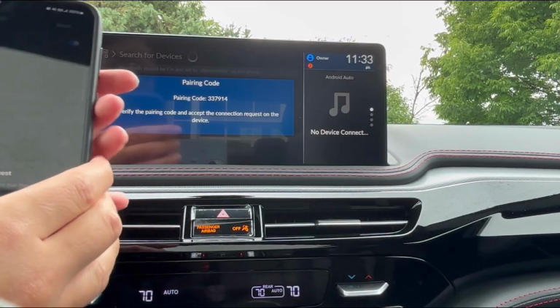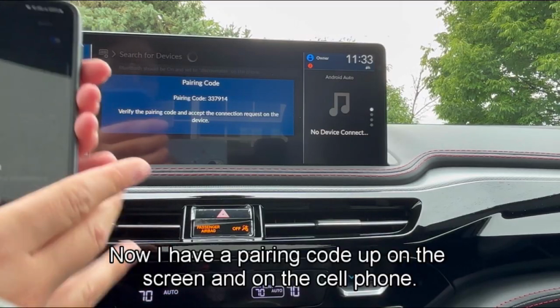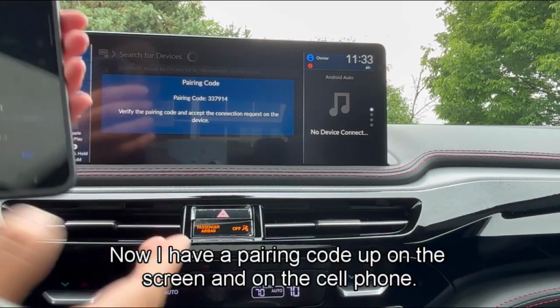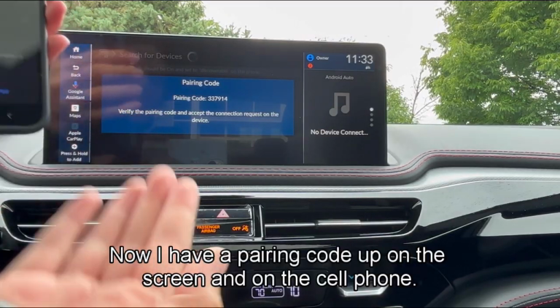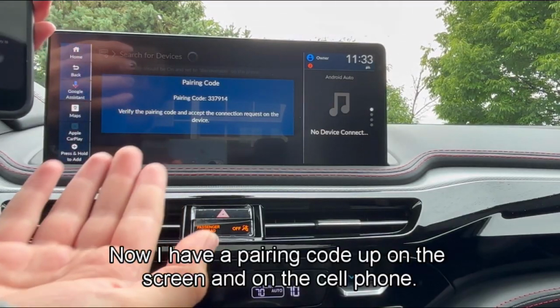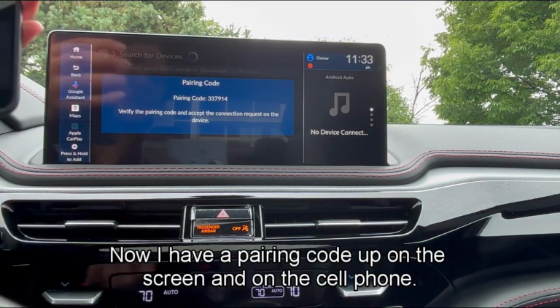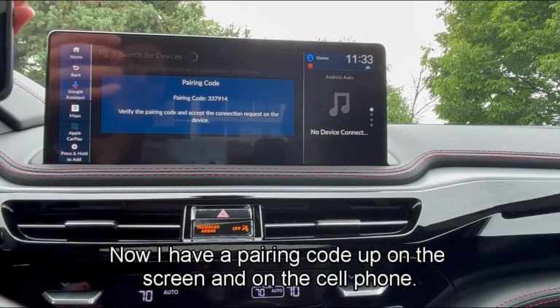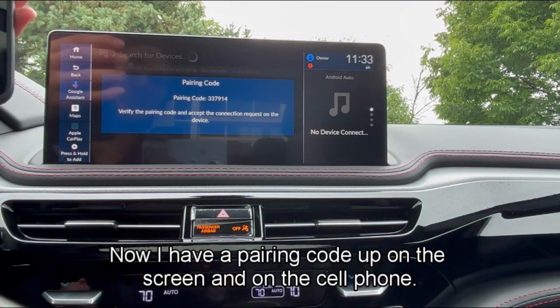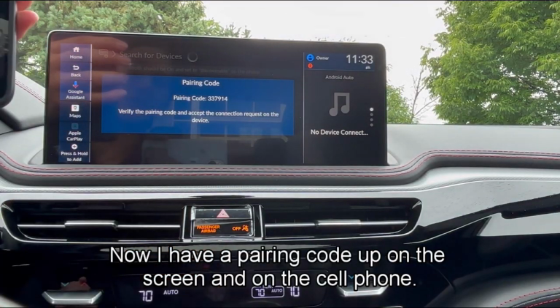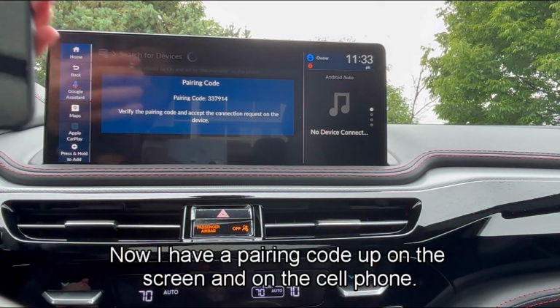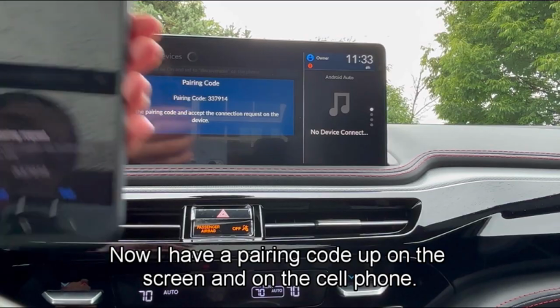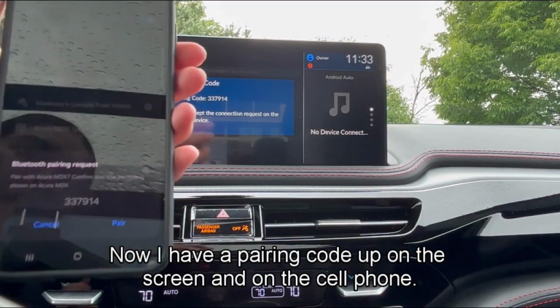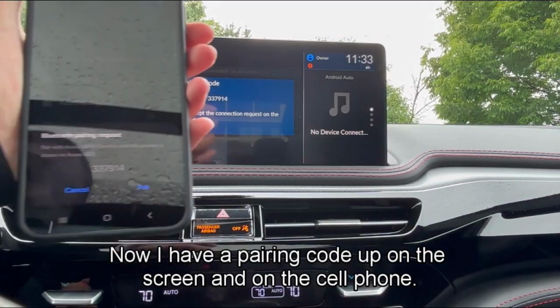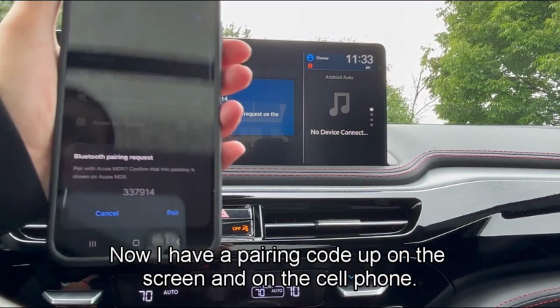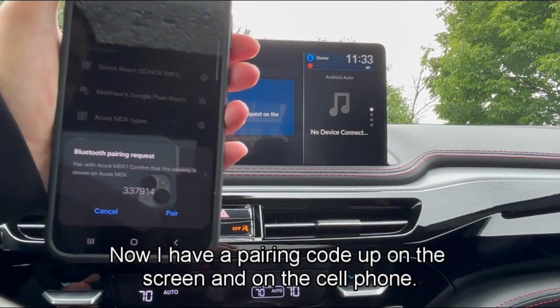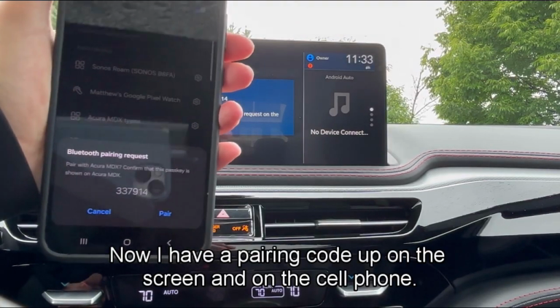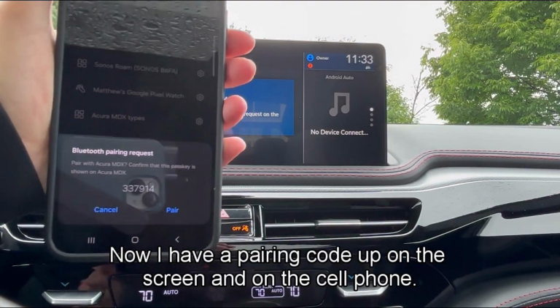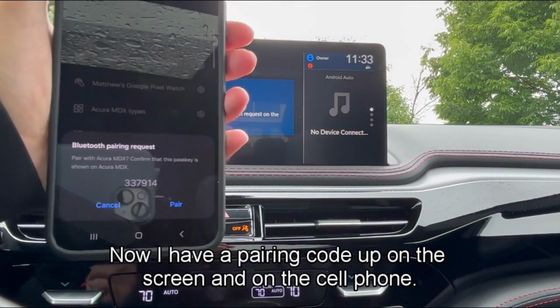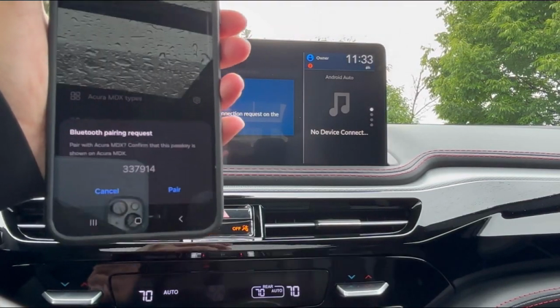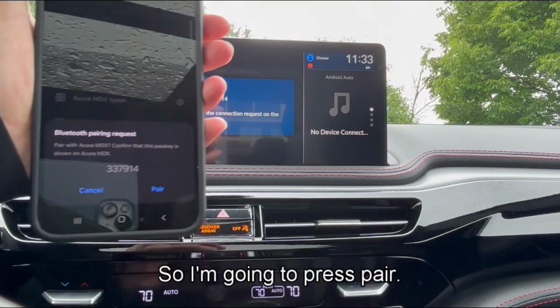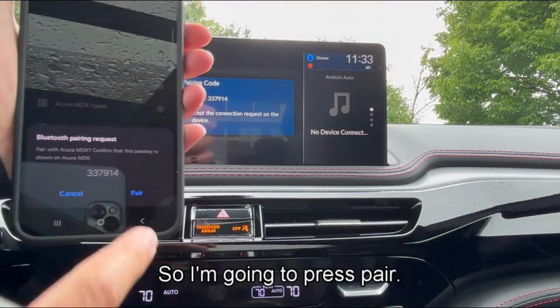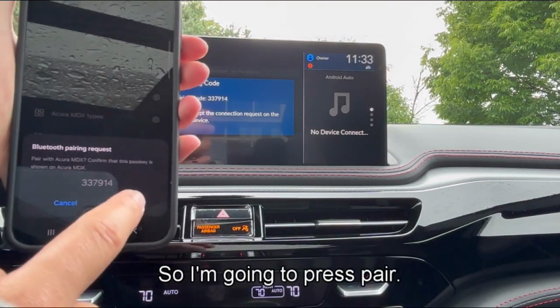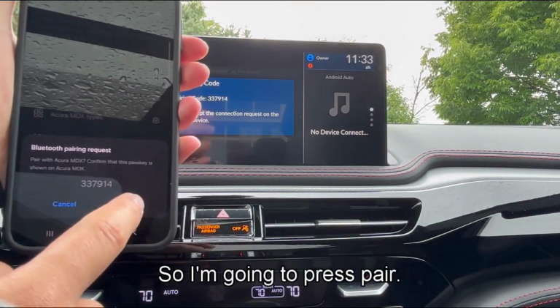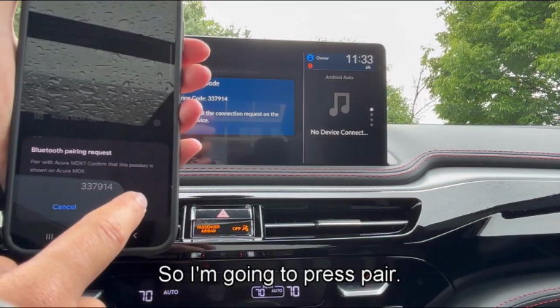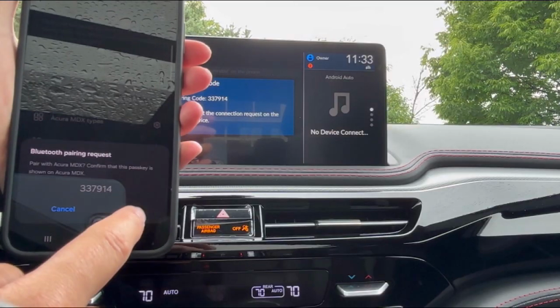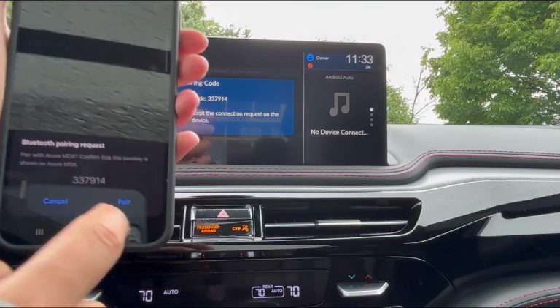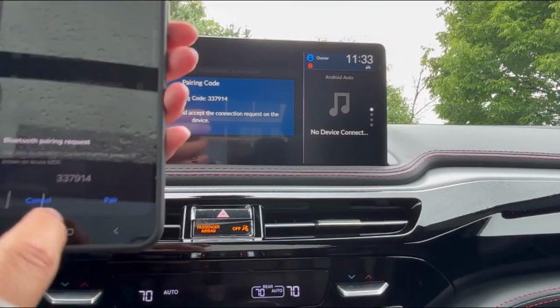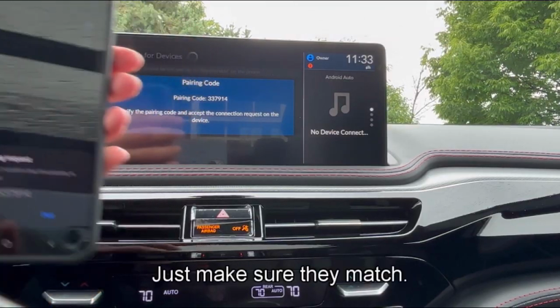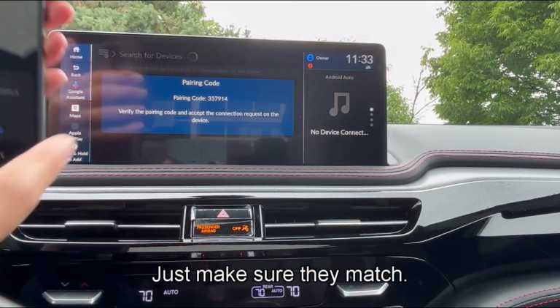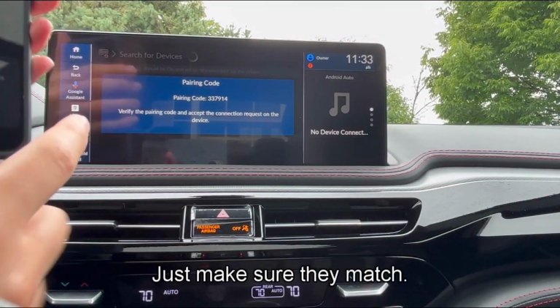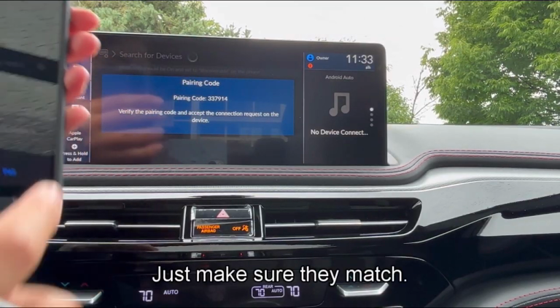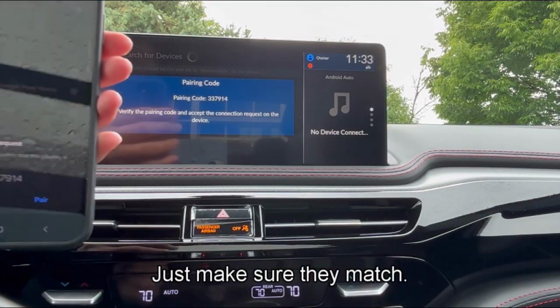Now I have a pairing code up on the screen and on the cell phone, so I'm going to press pair. Just make sure they match.